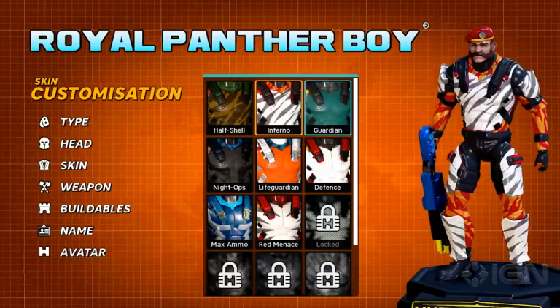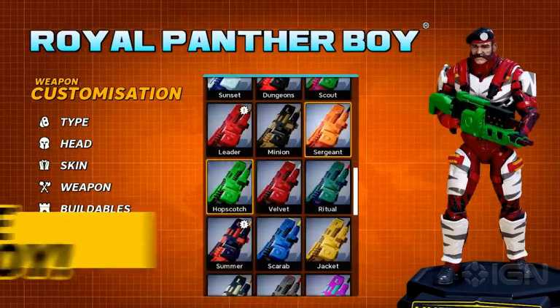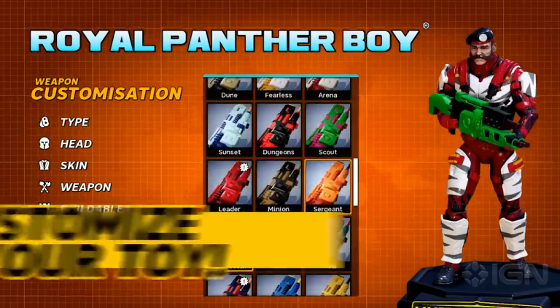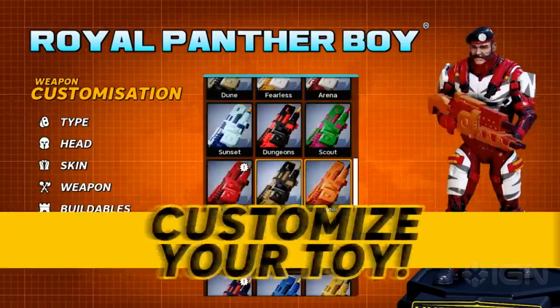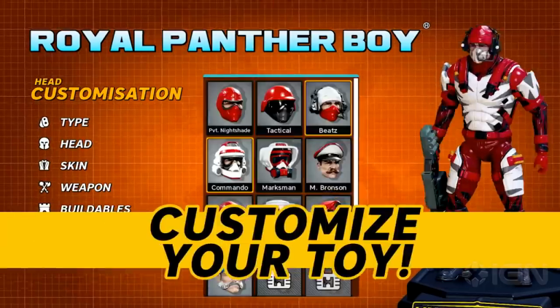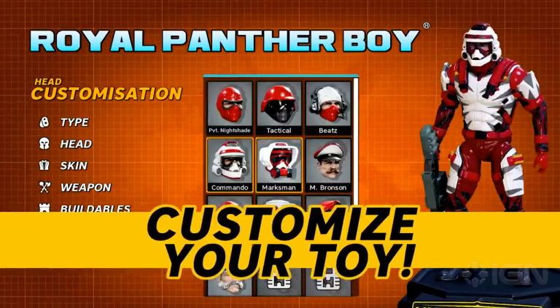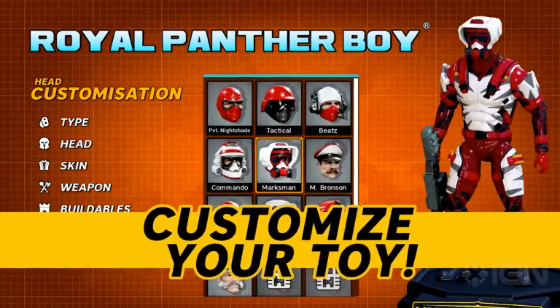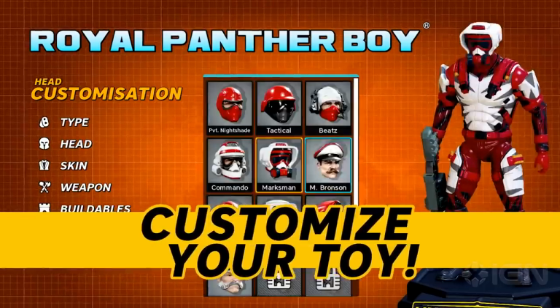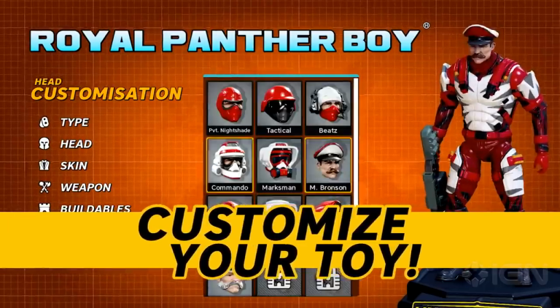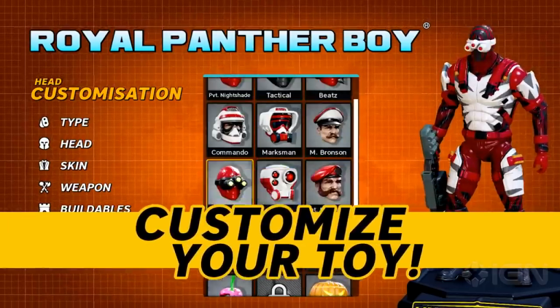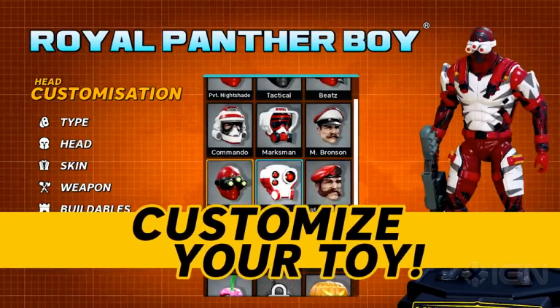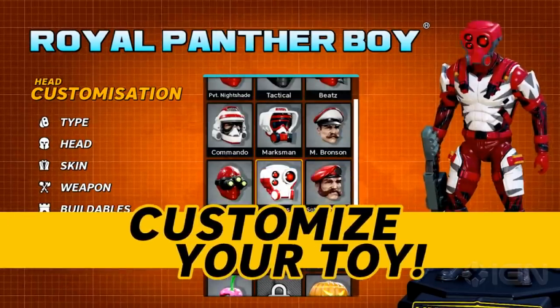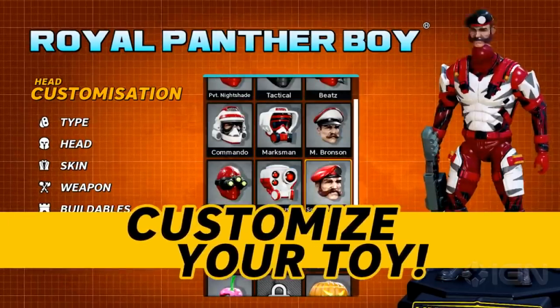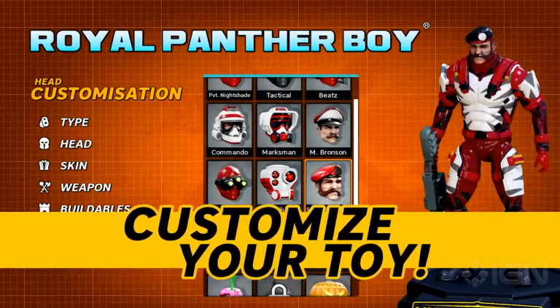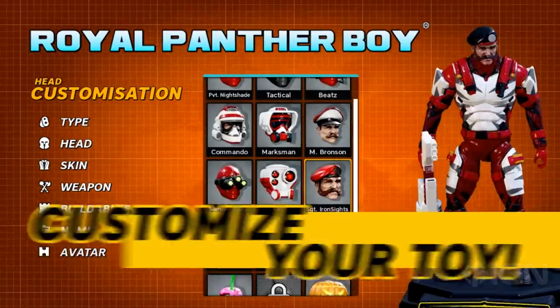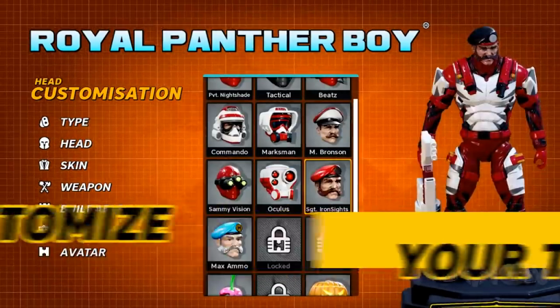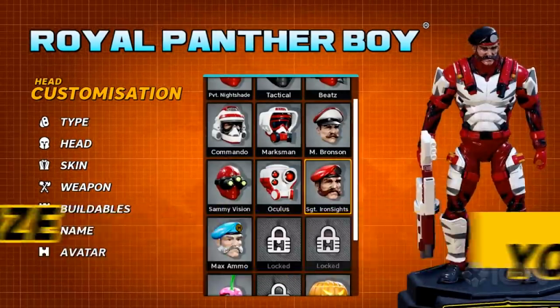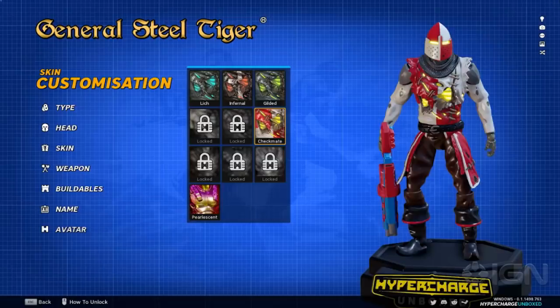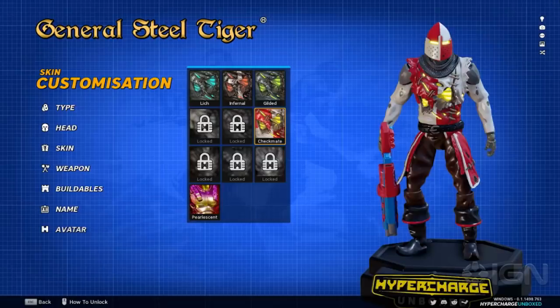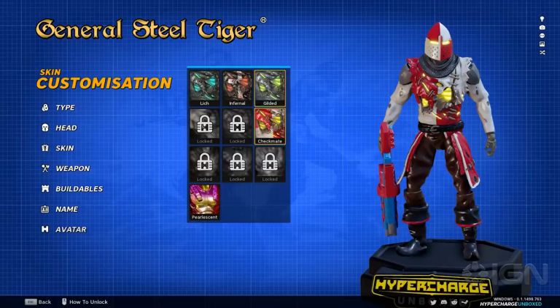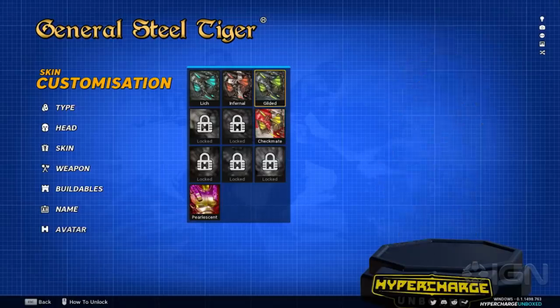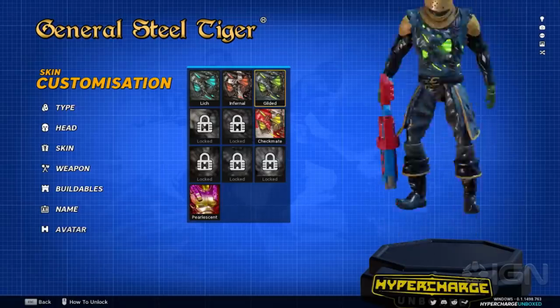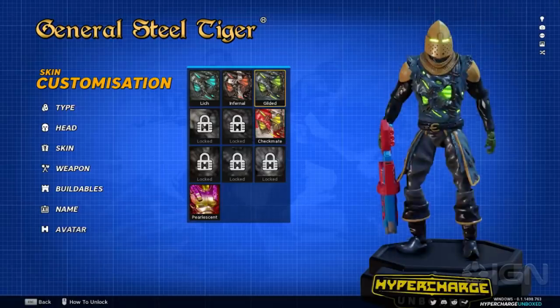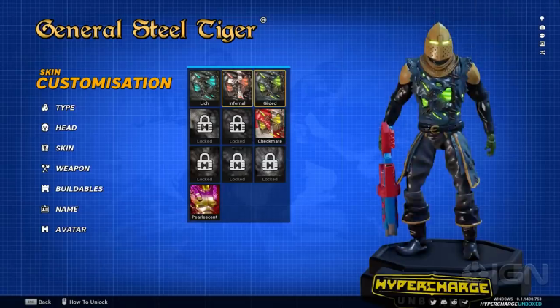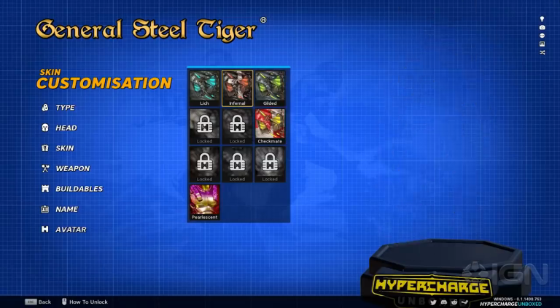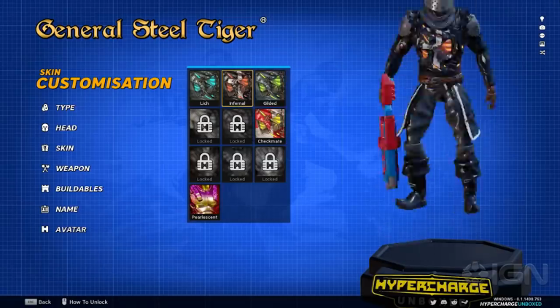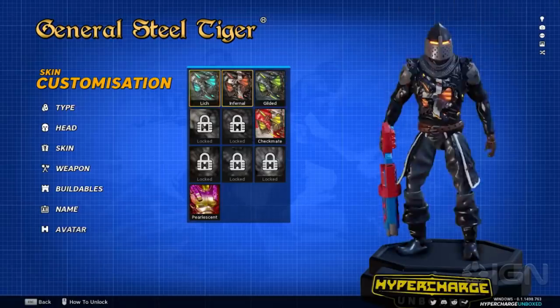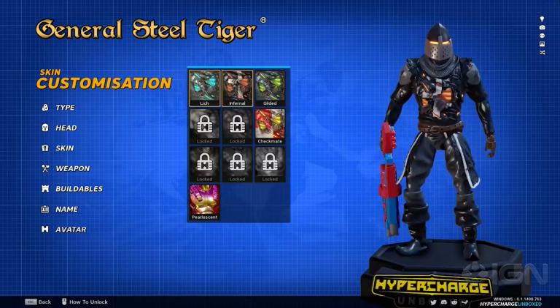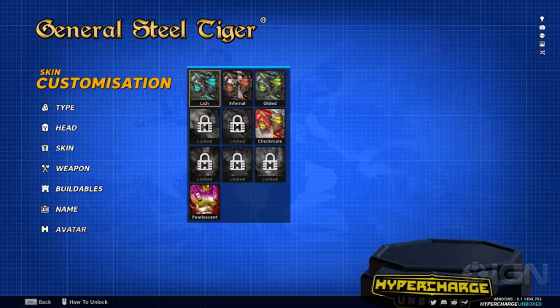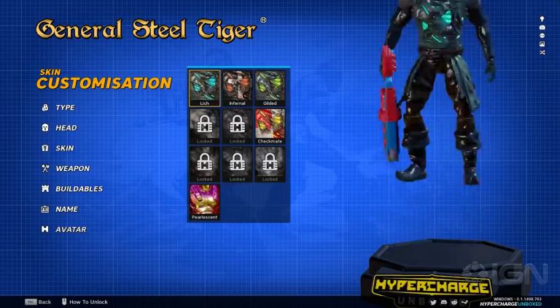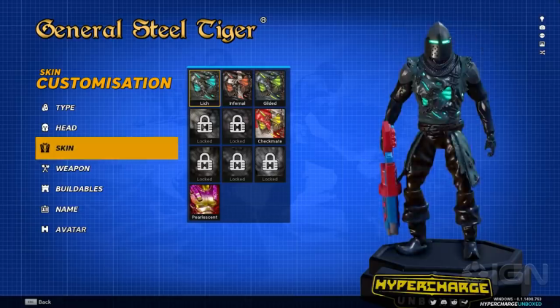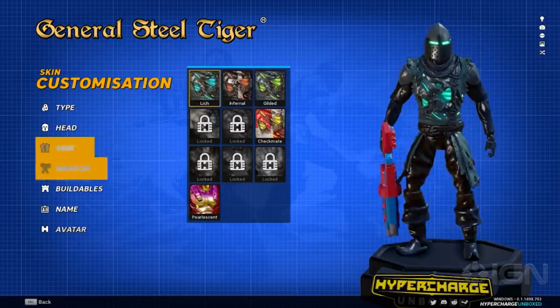Swap interchangeable parts for limitless combinations of custom troops. Wow! Tactical! There's infinity options!